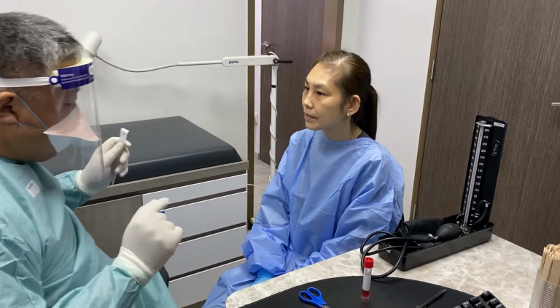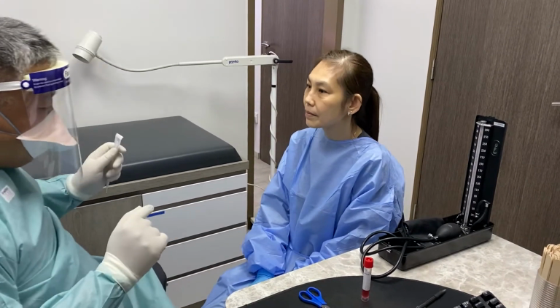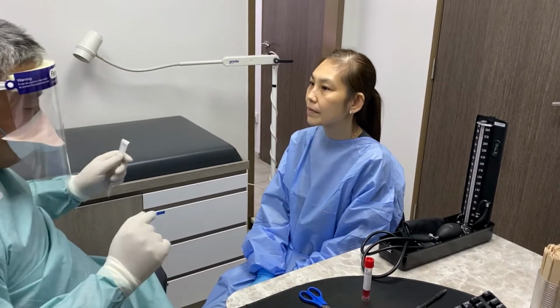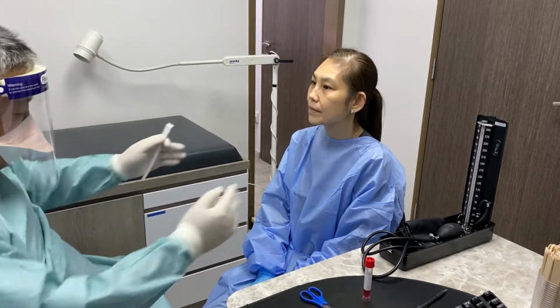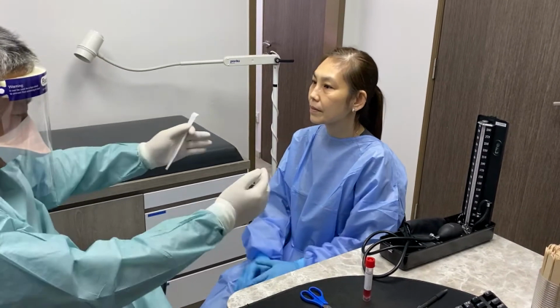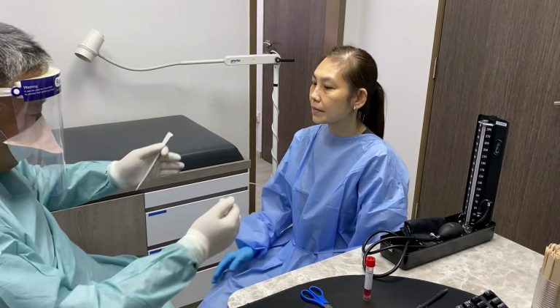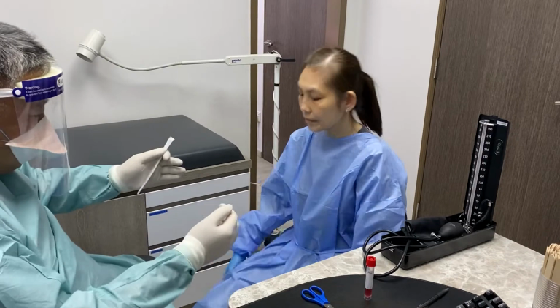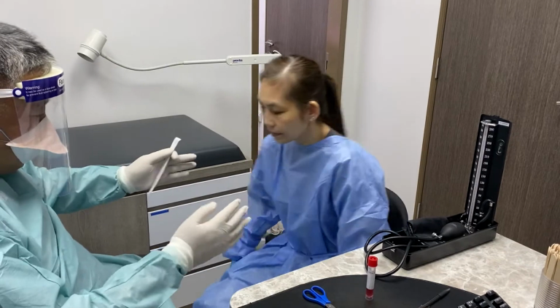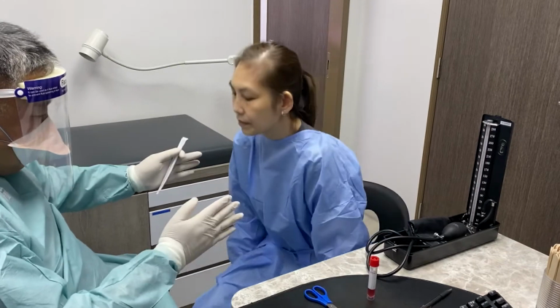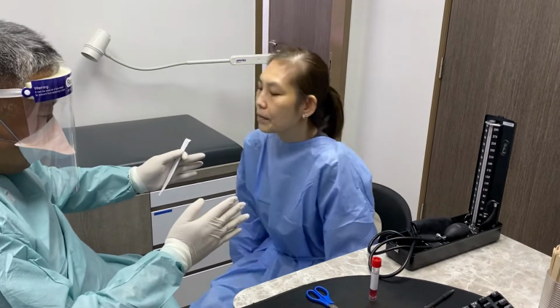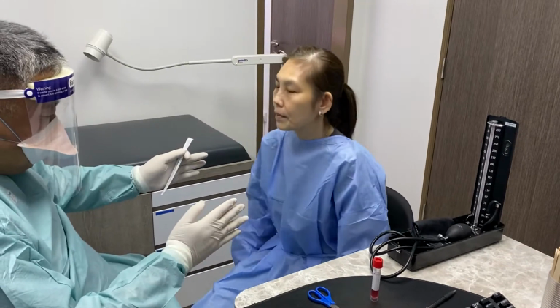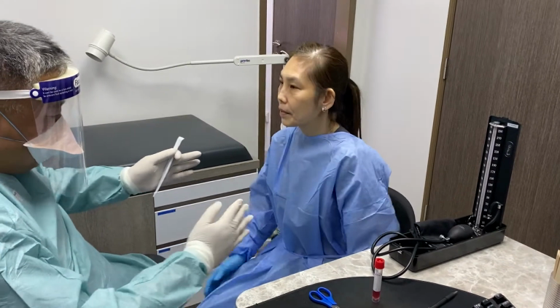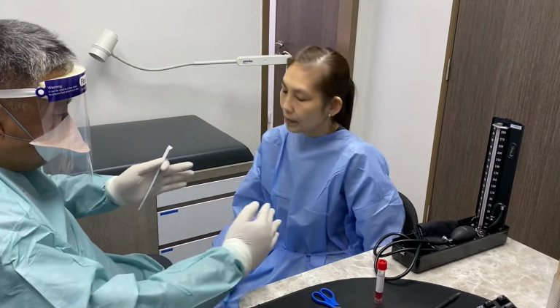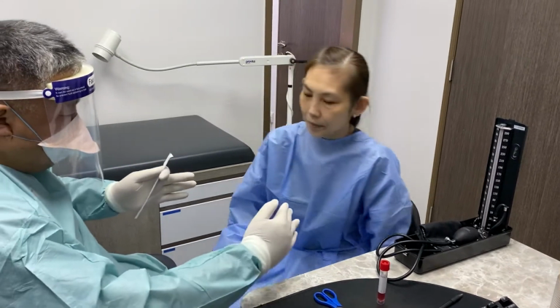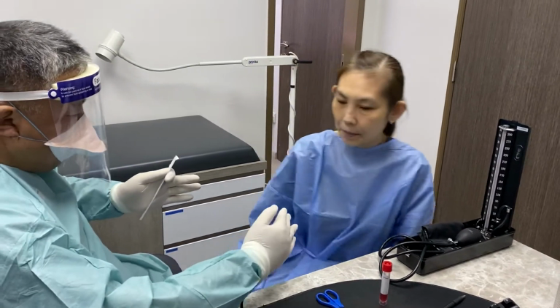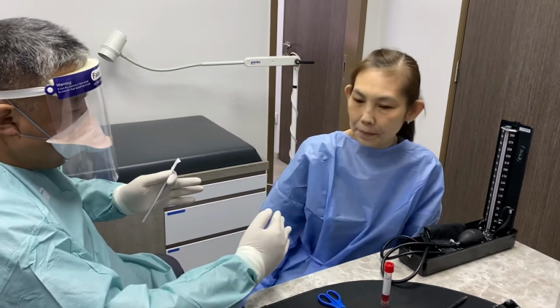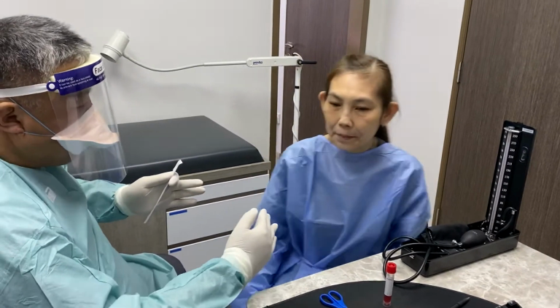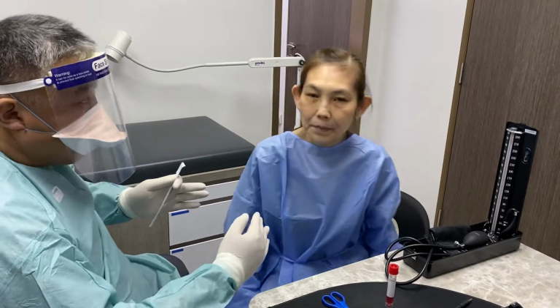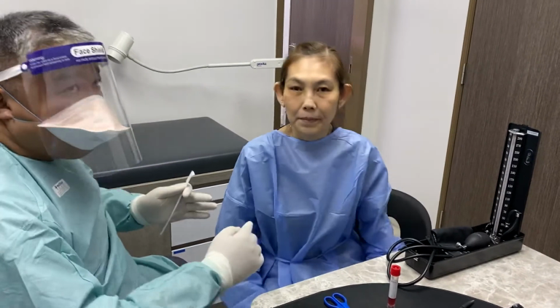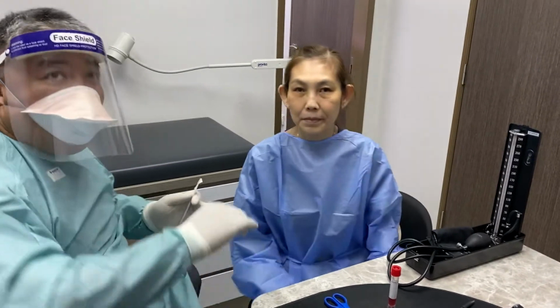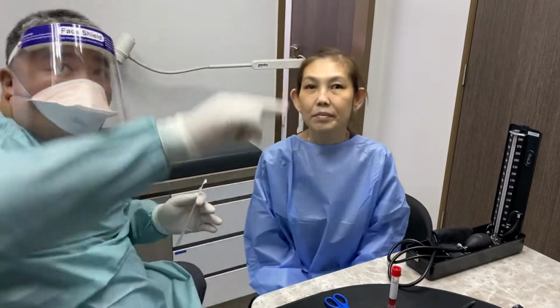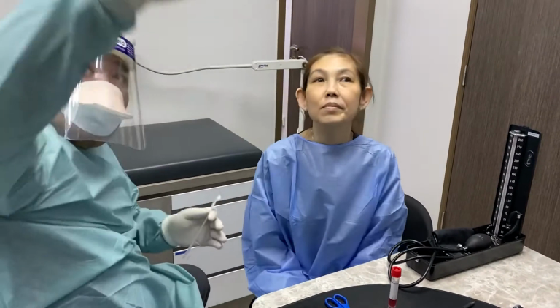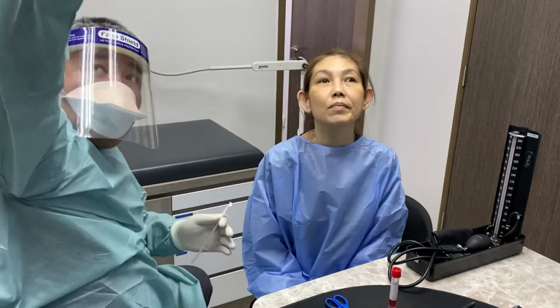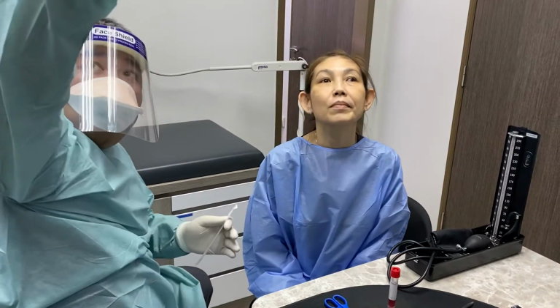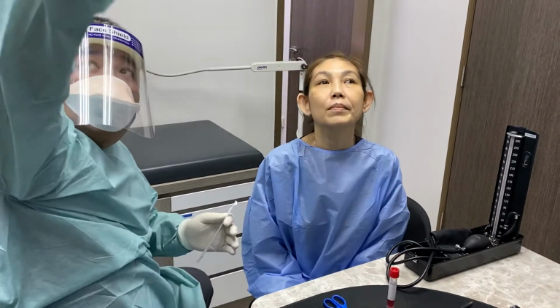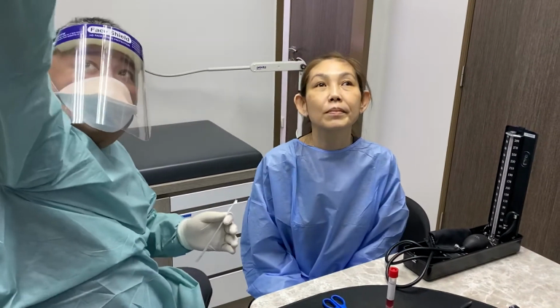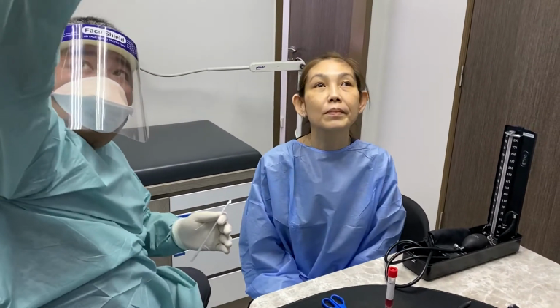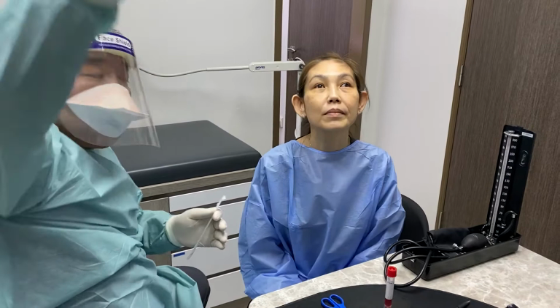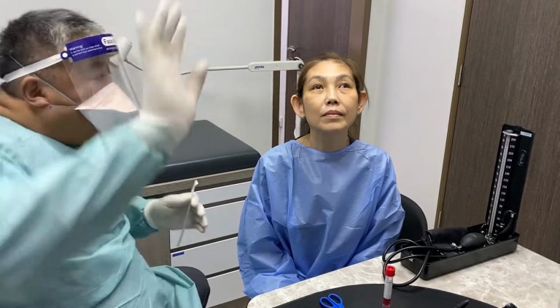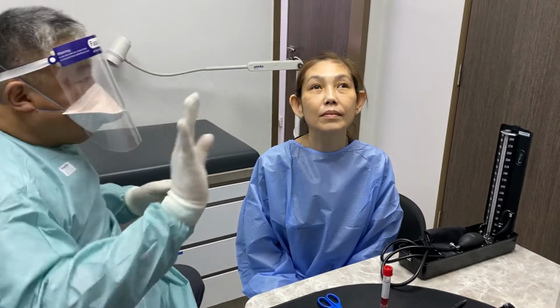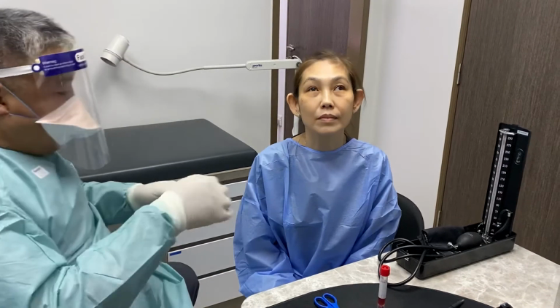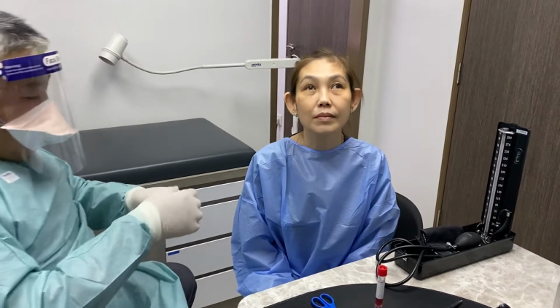Firstly, I need you to sit forward and turn a little bit to your left, 45 degrees. I want you to look up there and just stay there.